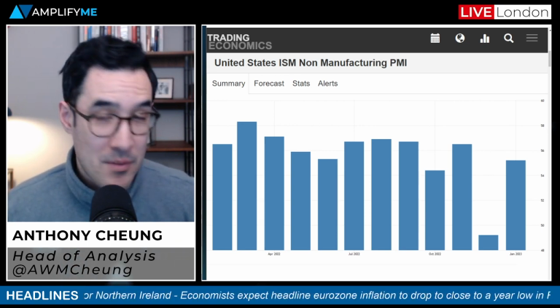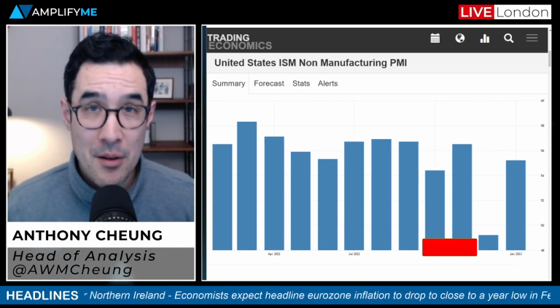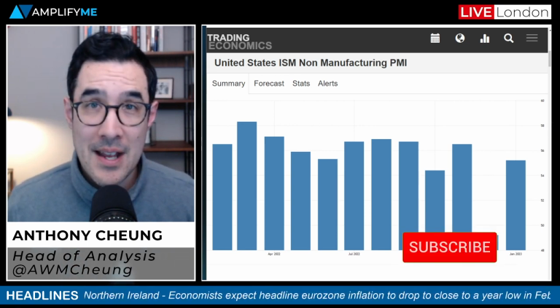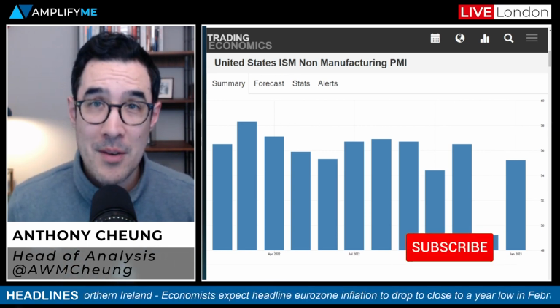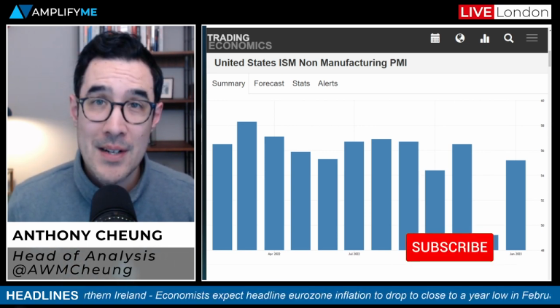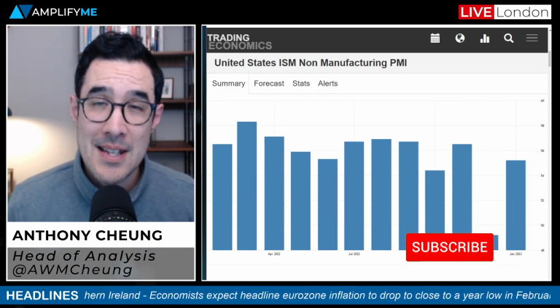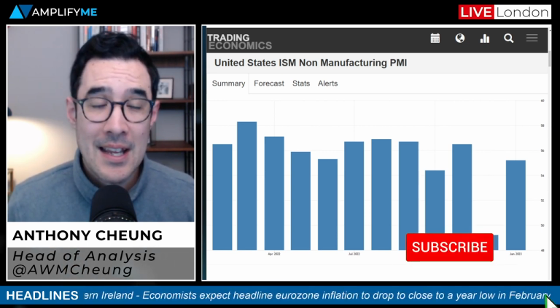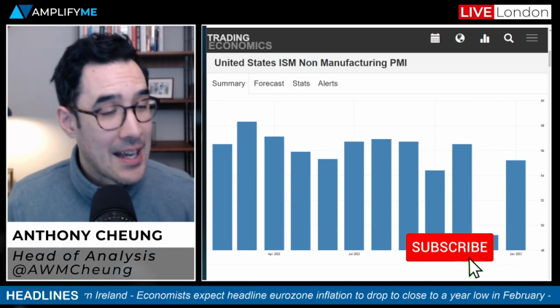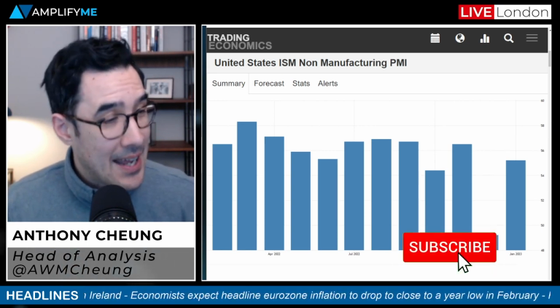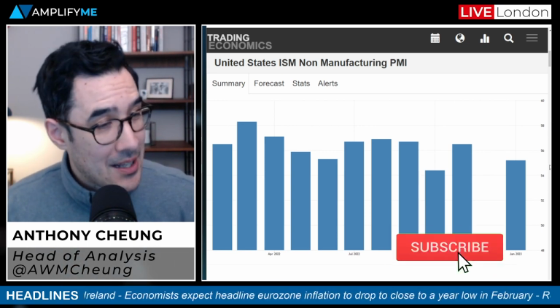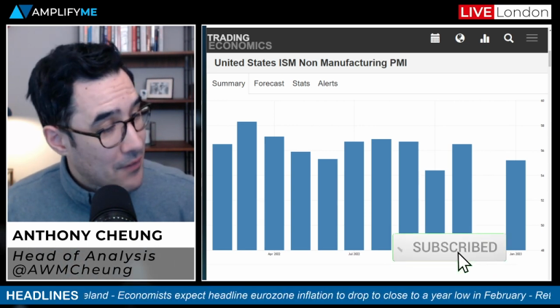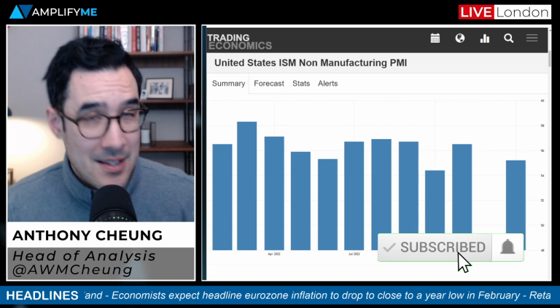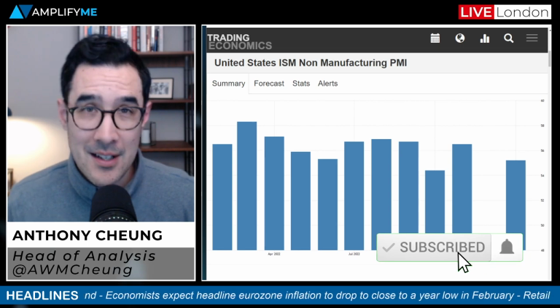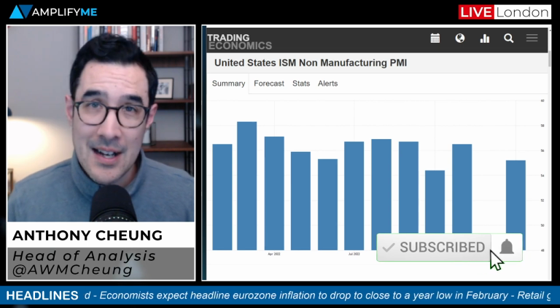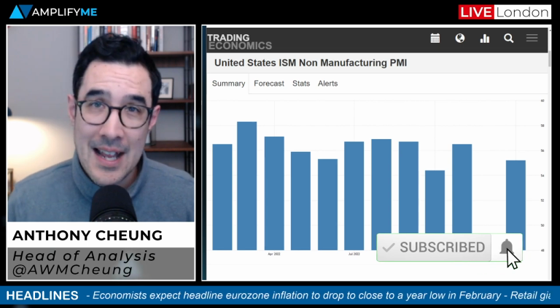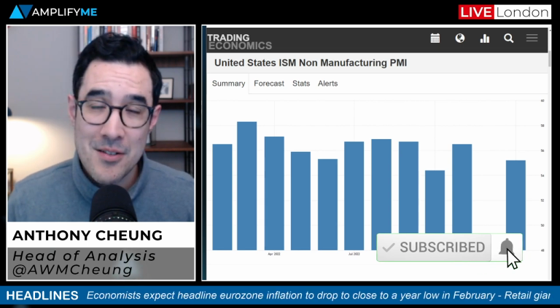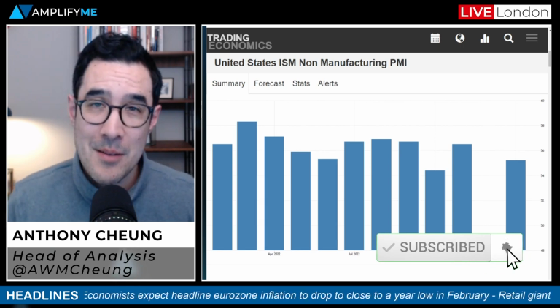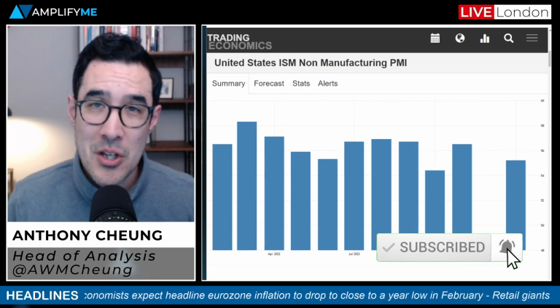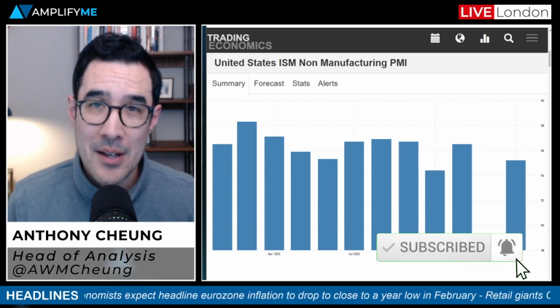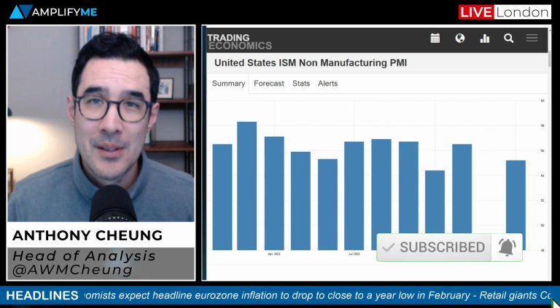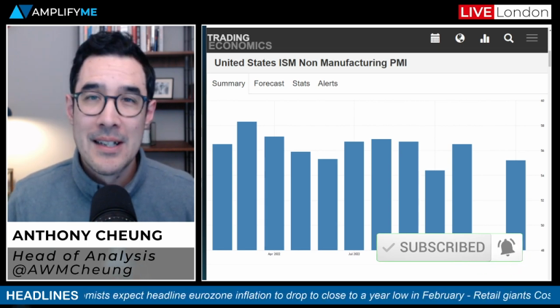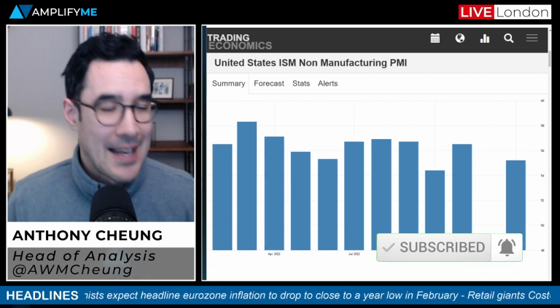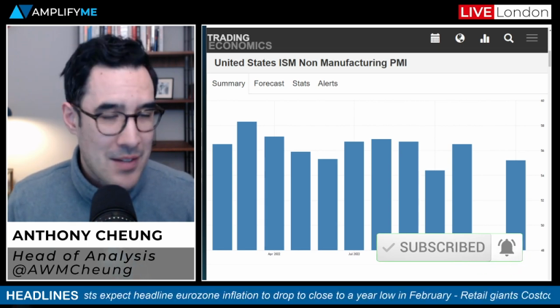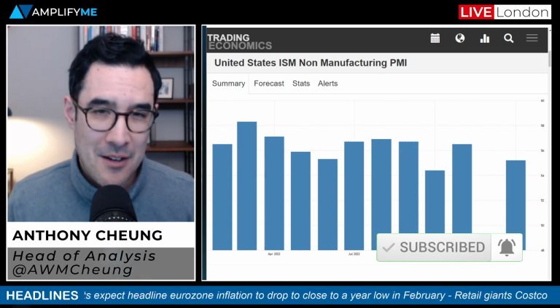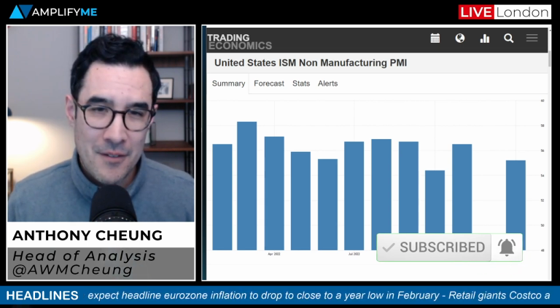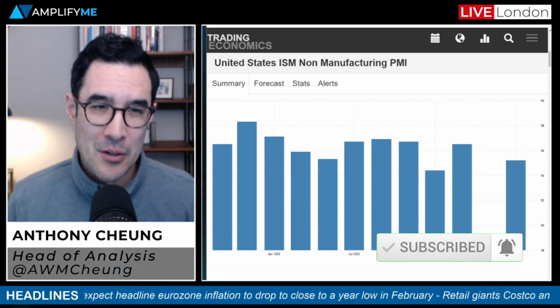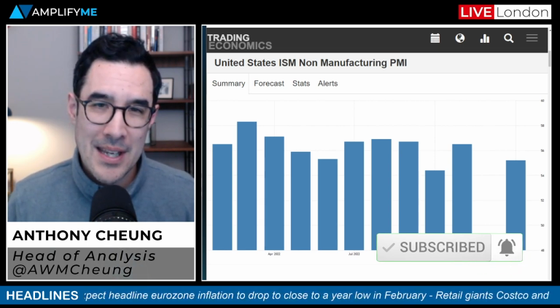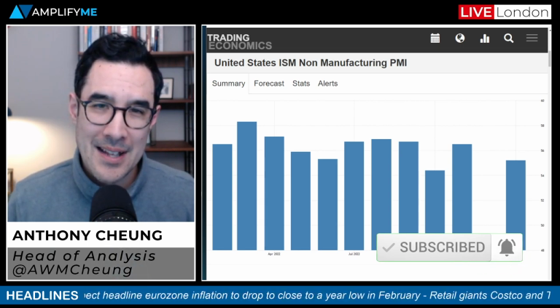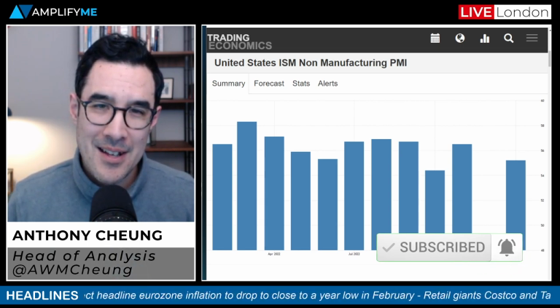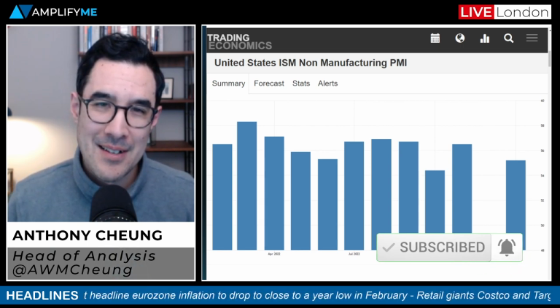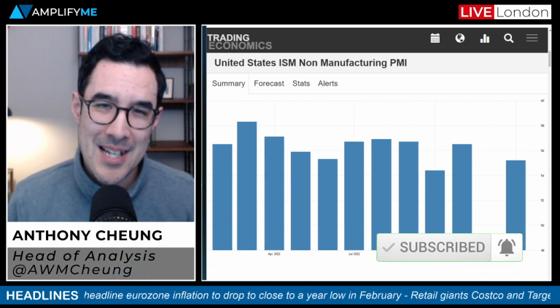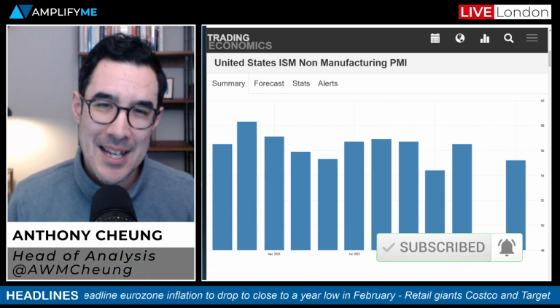That's it for the week ahead outlook. Thanks very much for listening — don't forget to like and subscribe to the channel, and have yourself a good week ahead.